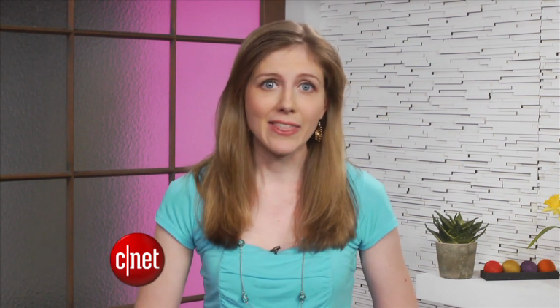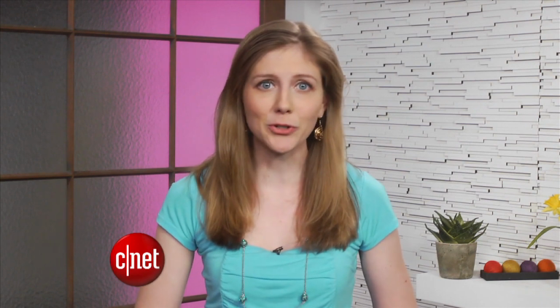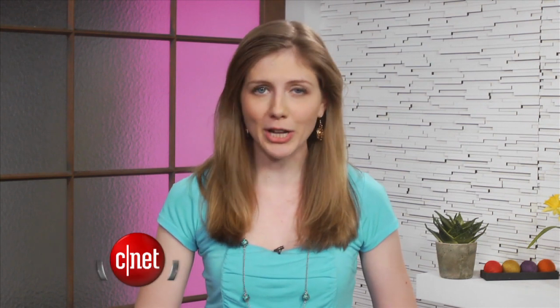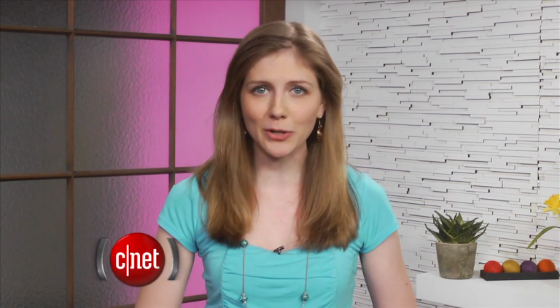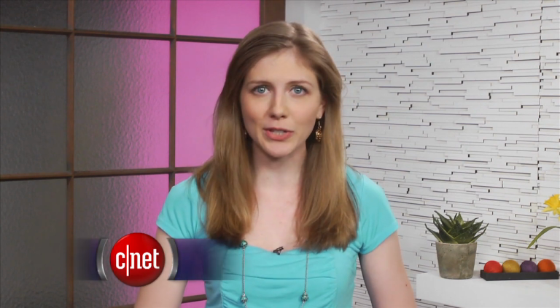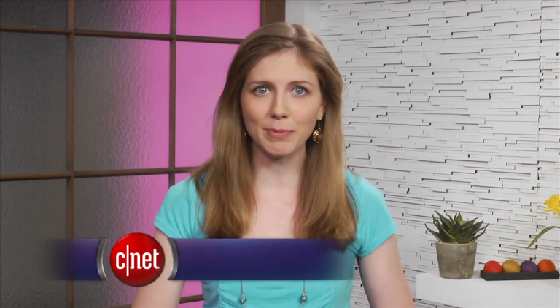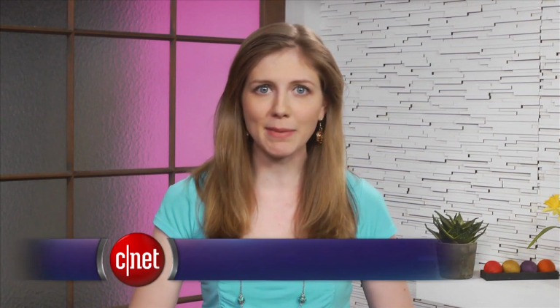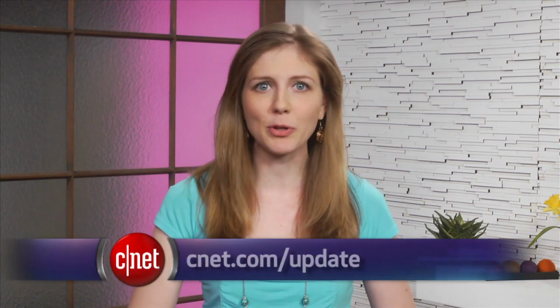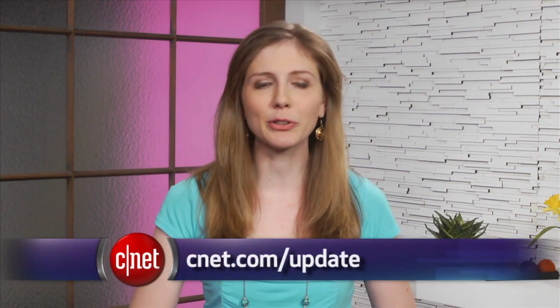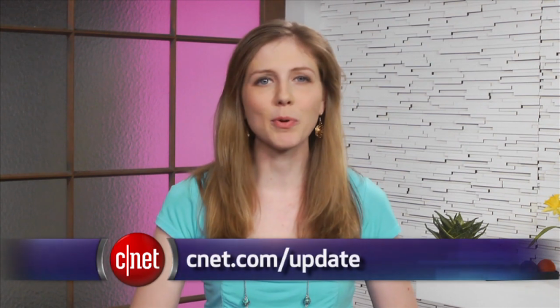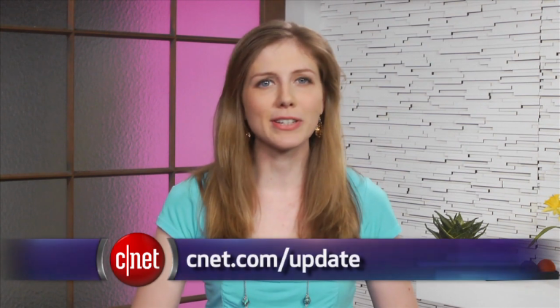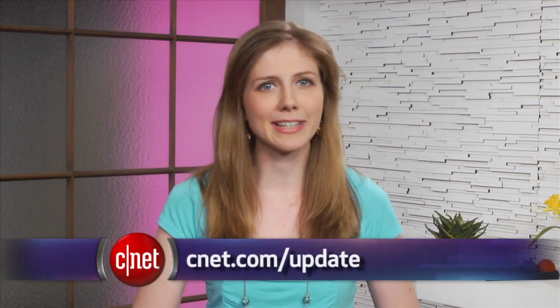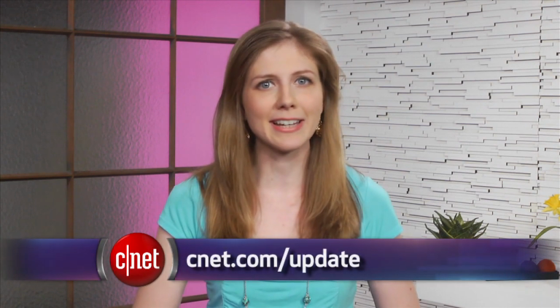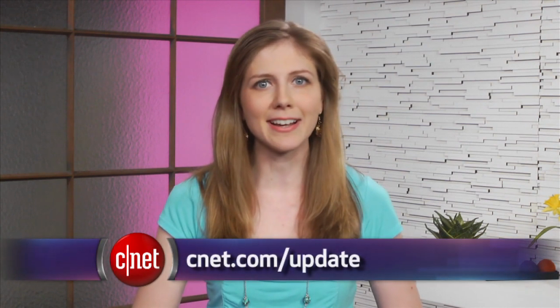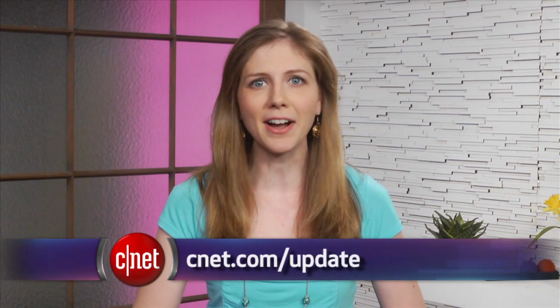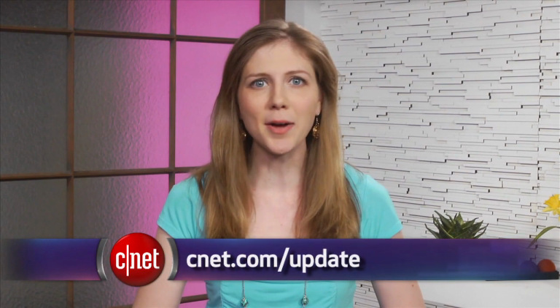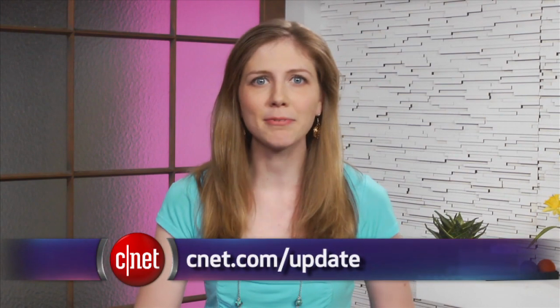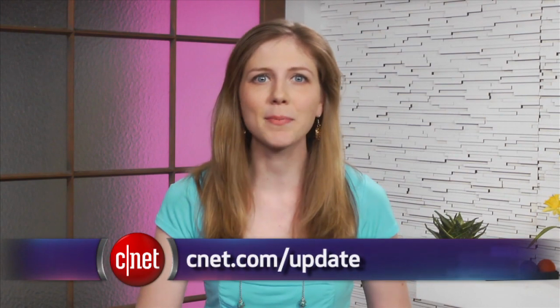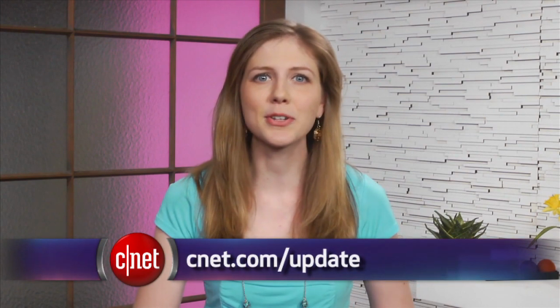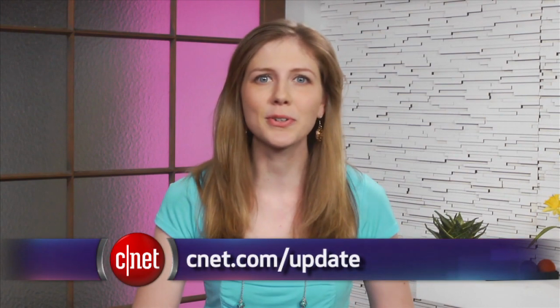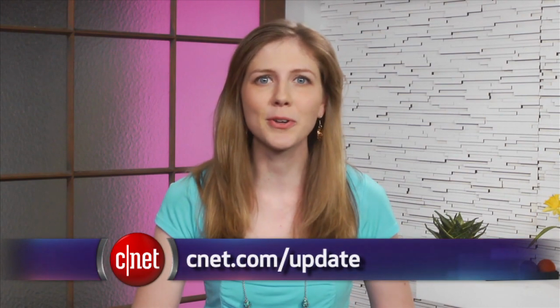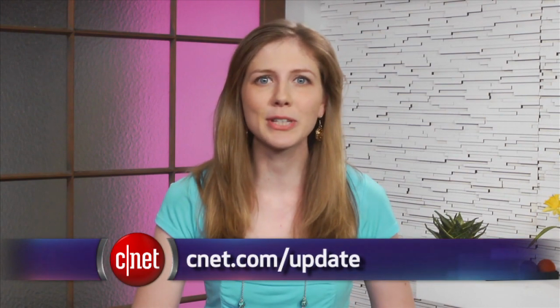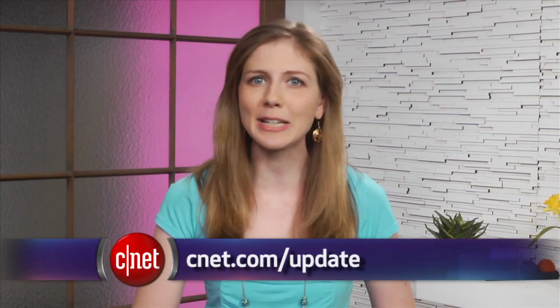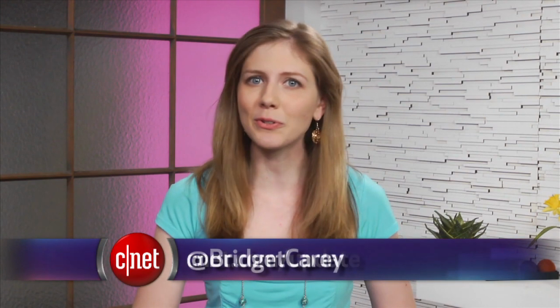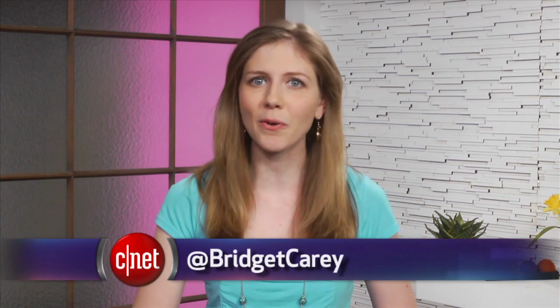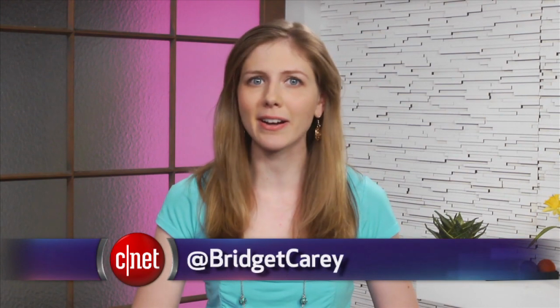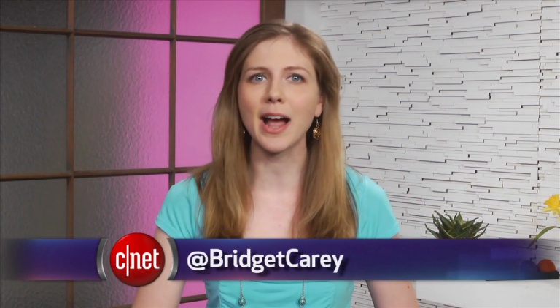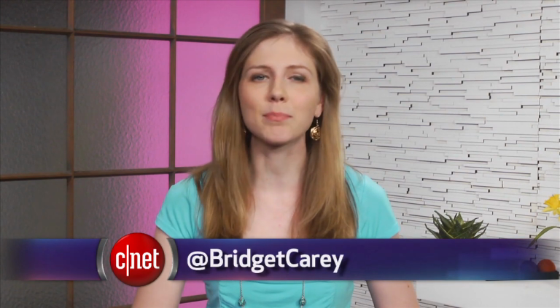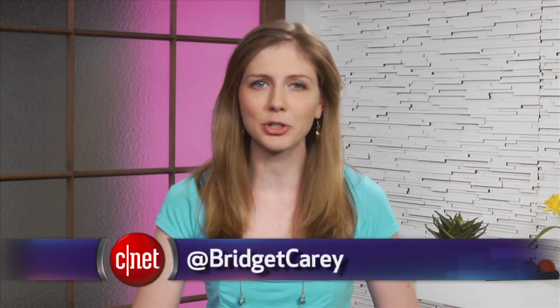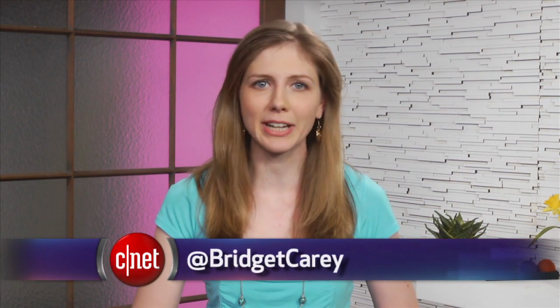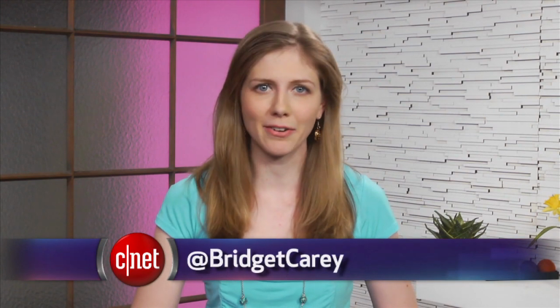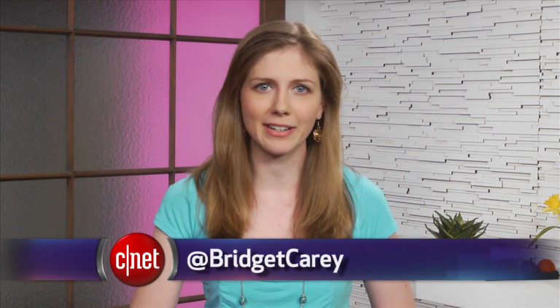That's your tech news update. You can learn more at cnet.com. From our studios in New York, I'm Bridget Carey.